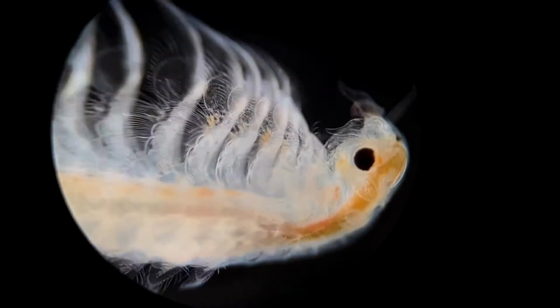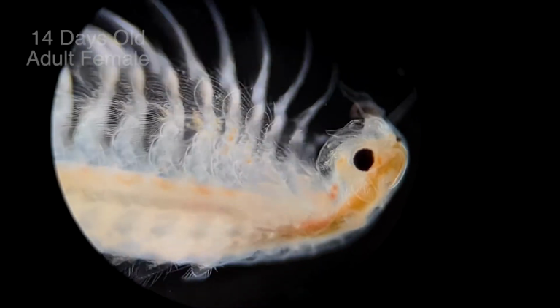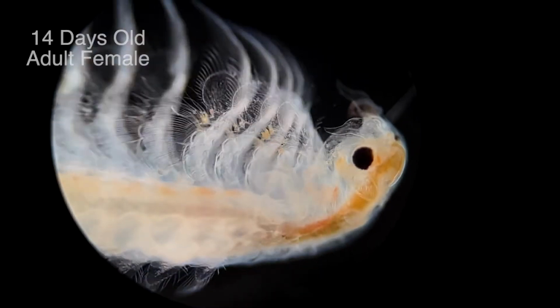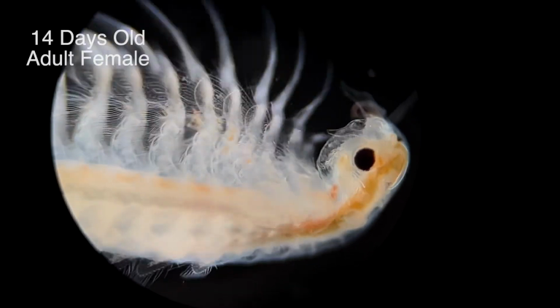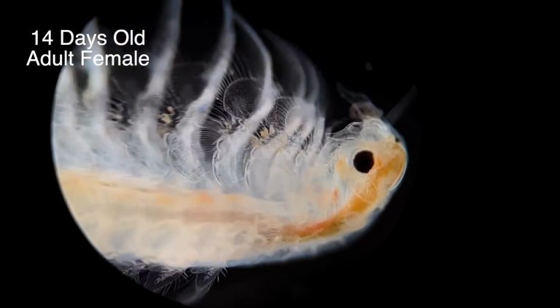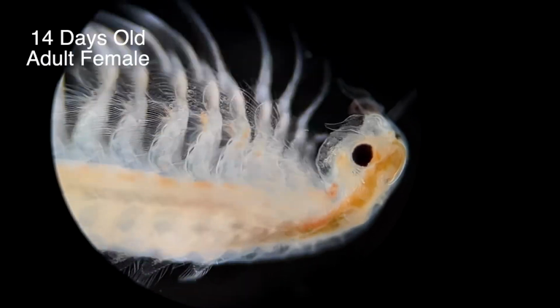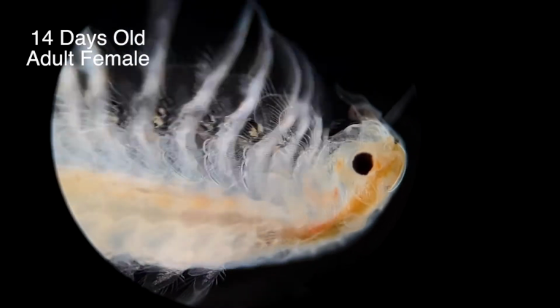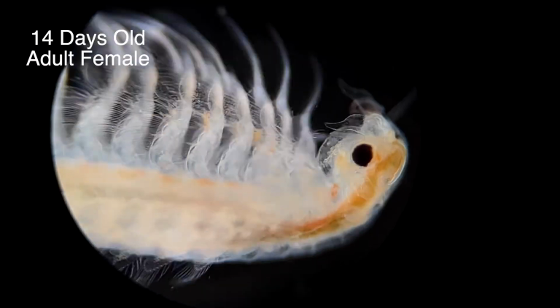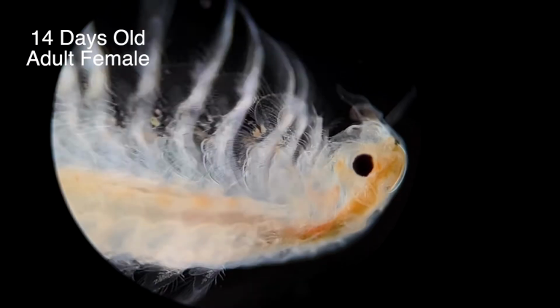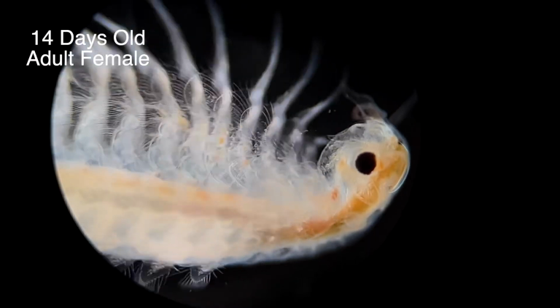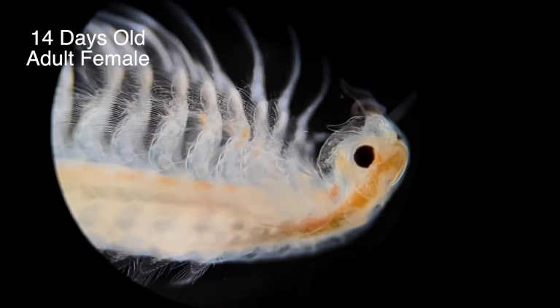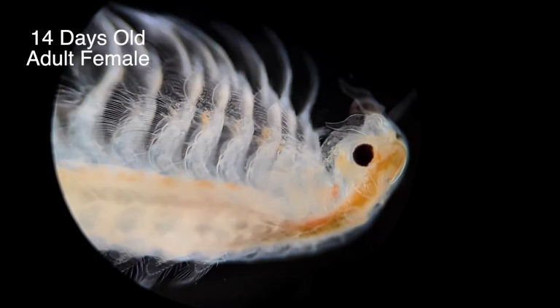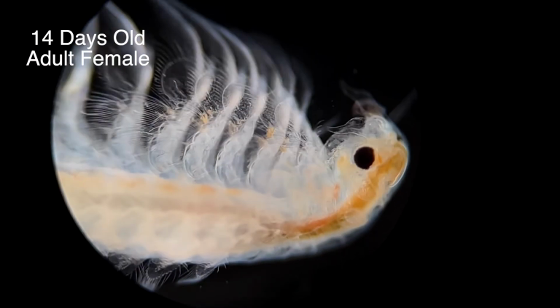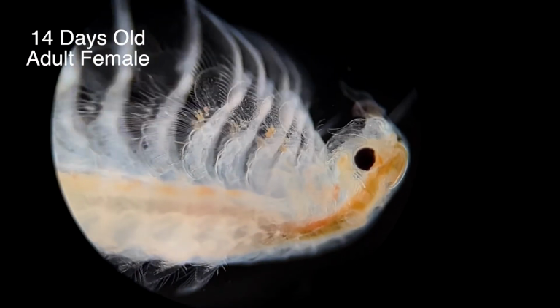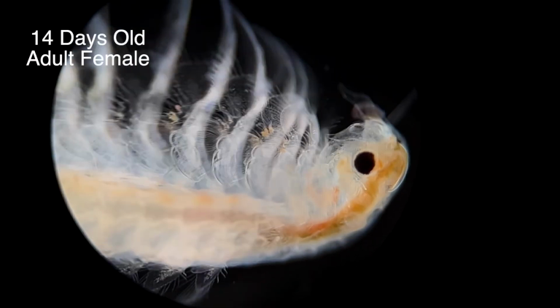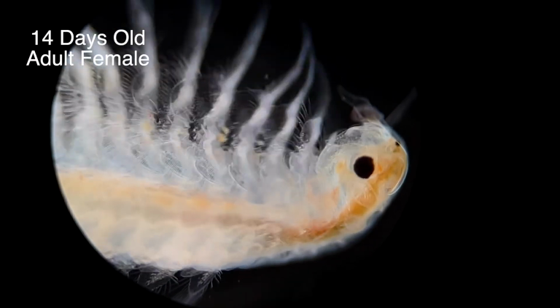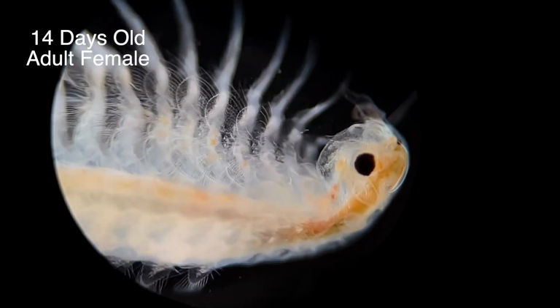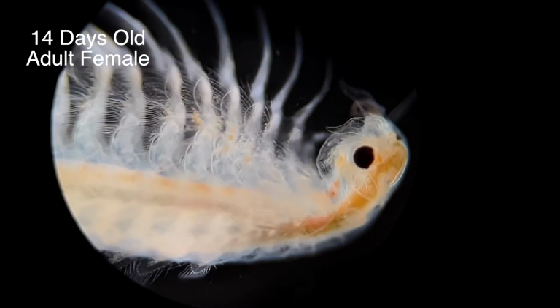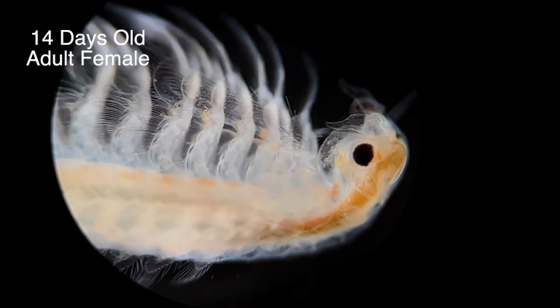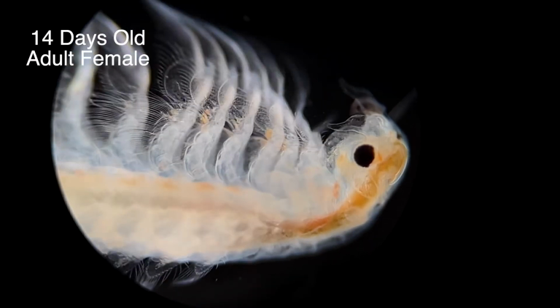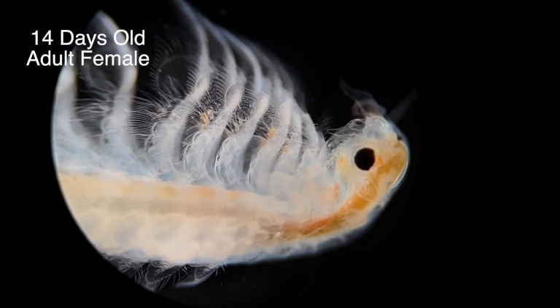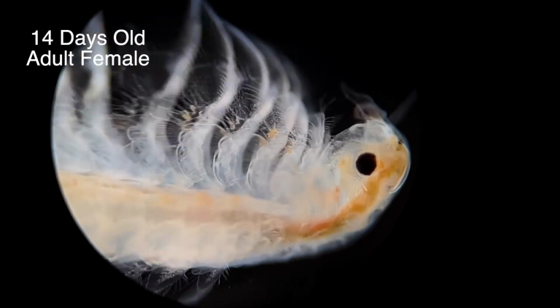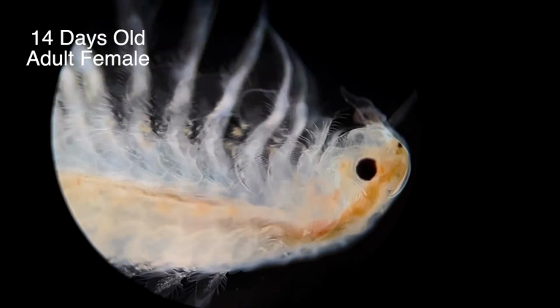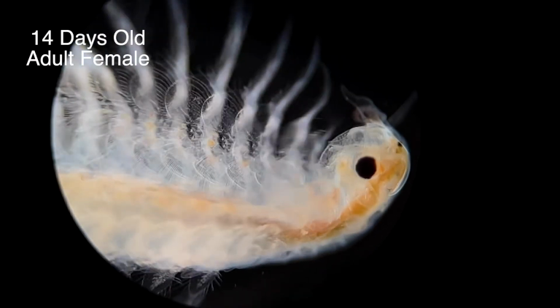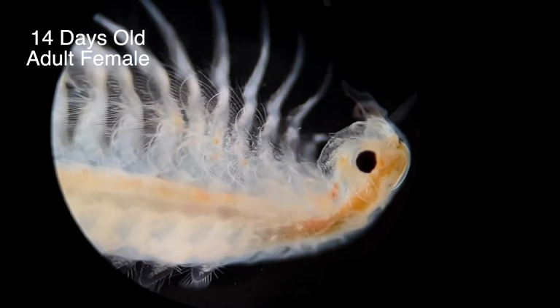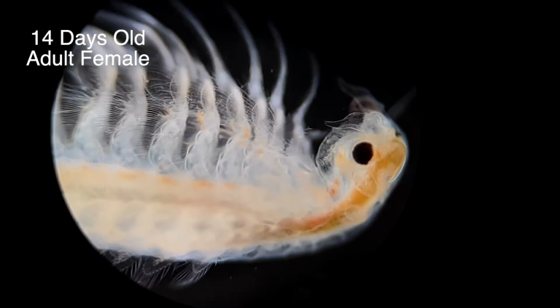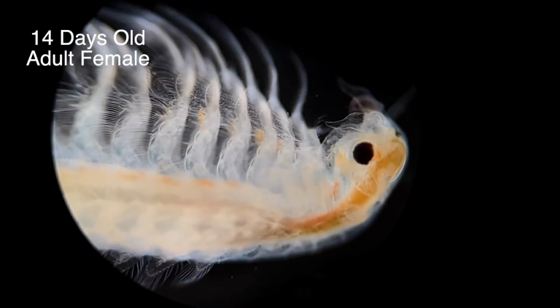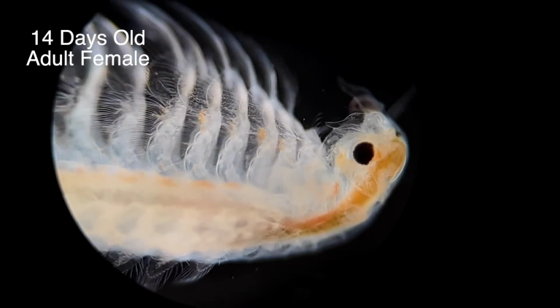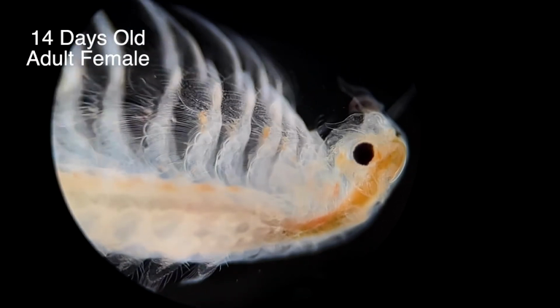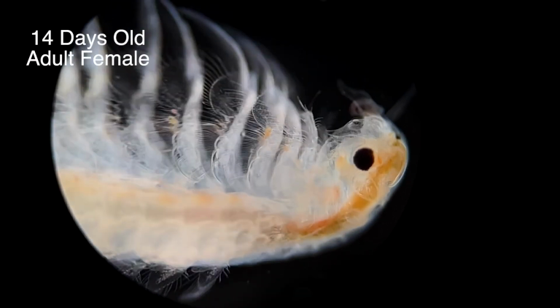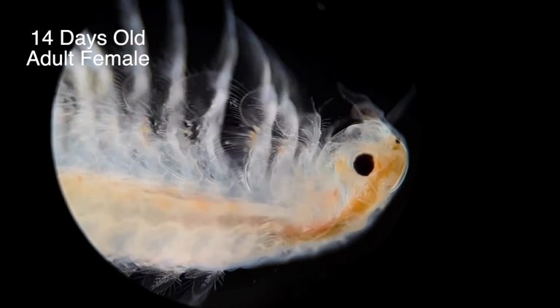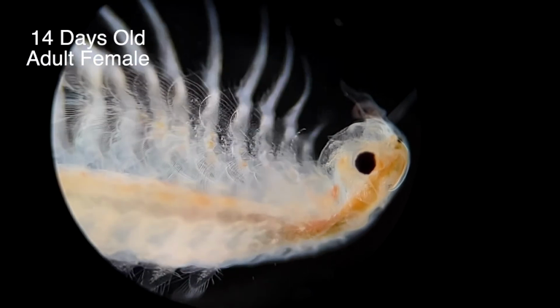Adult females become very long — in fact they're the larger of the two sexes. The antennae on their head remain small though and simply have a sensorial function.